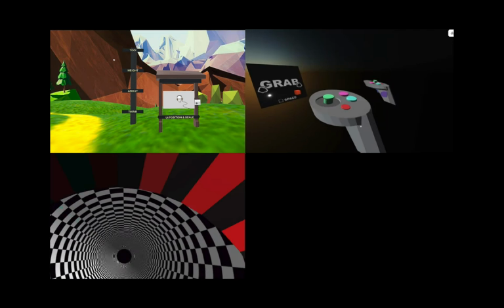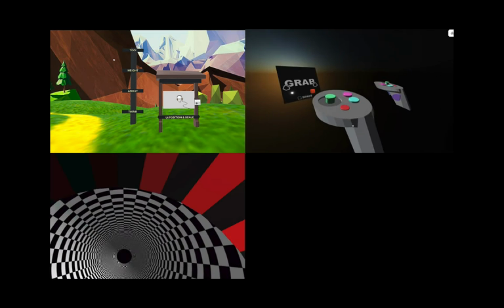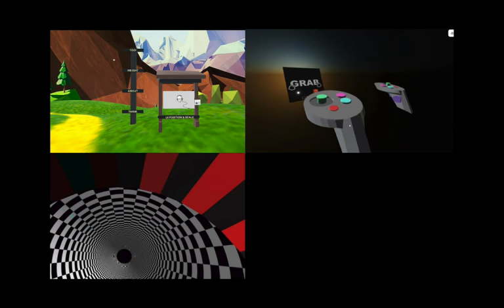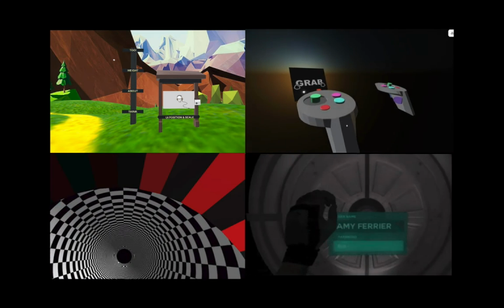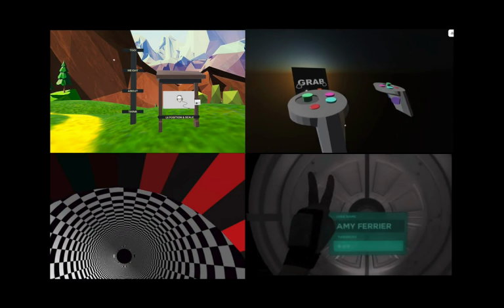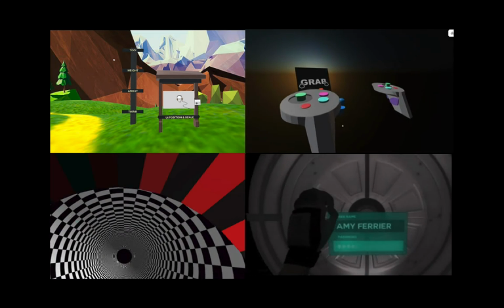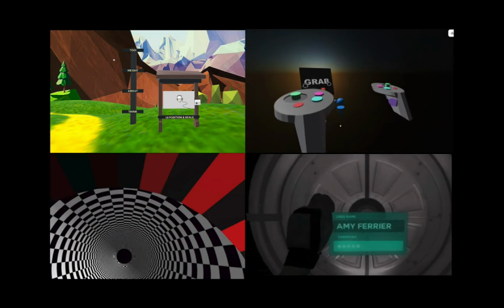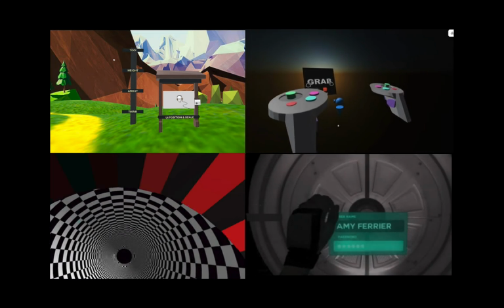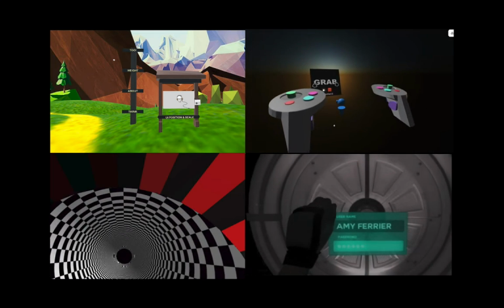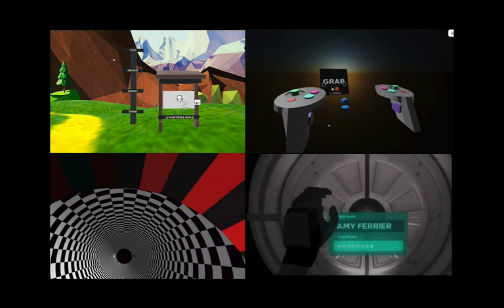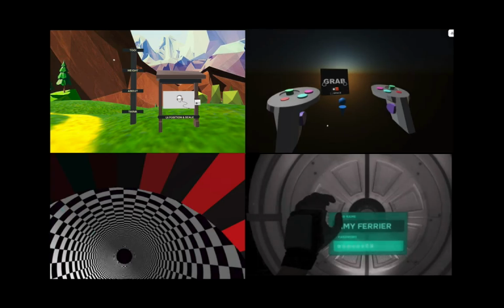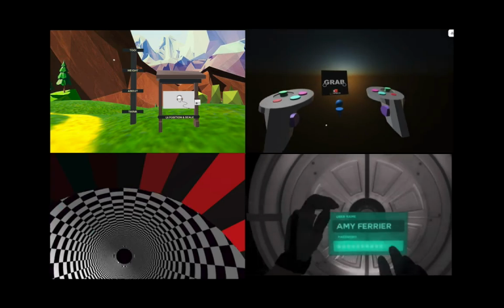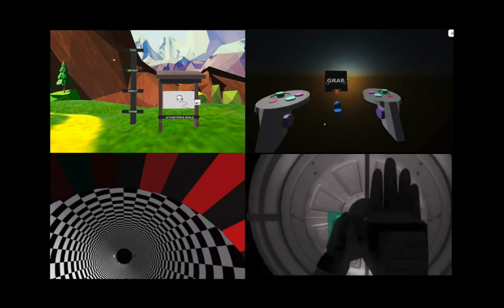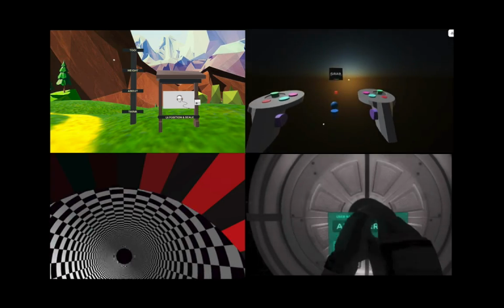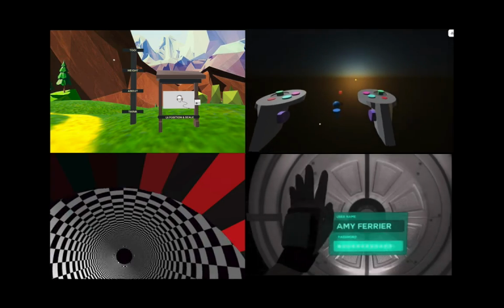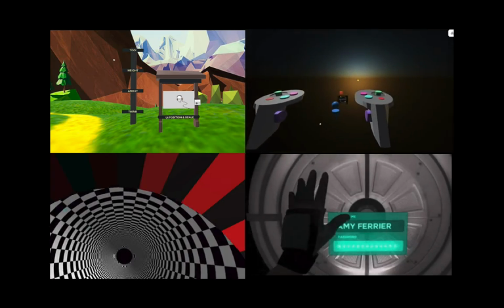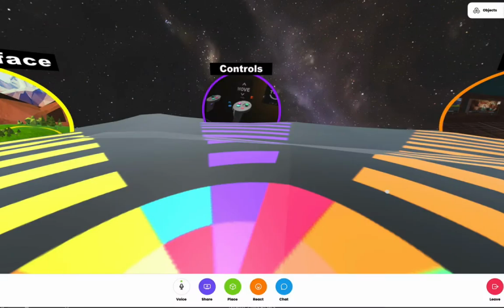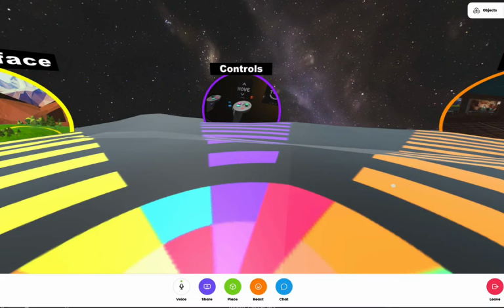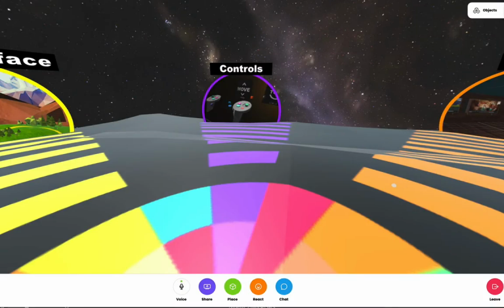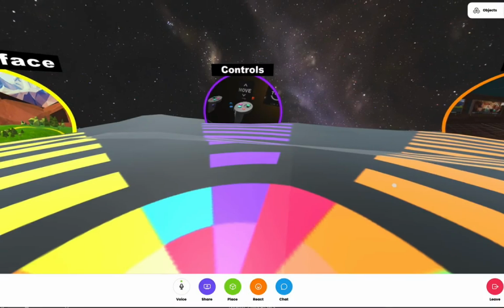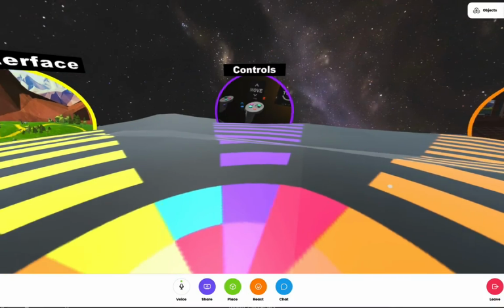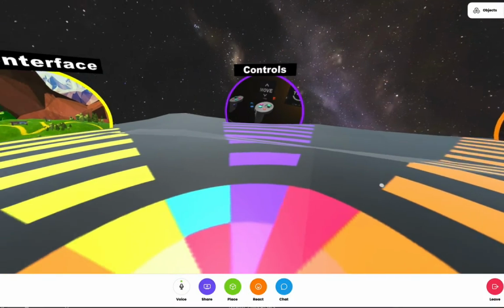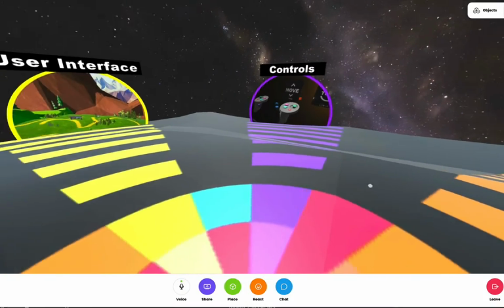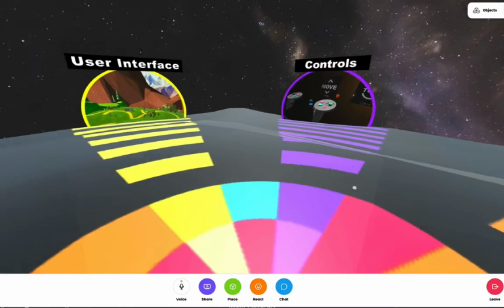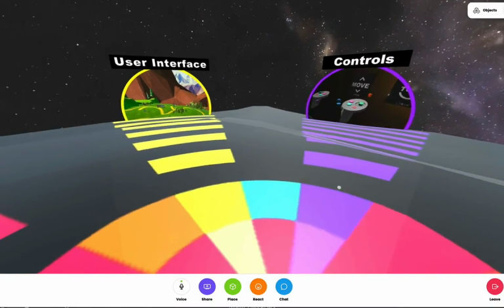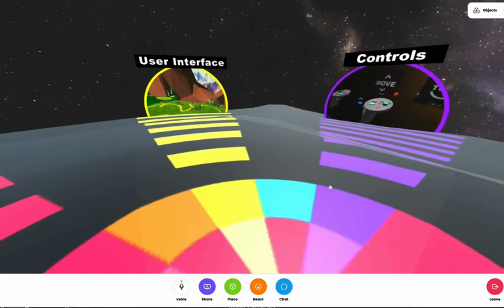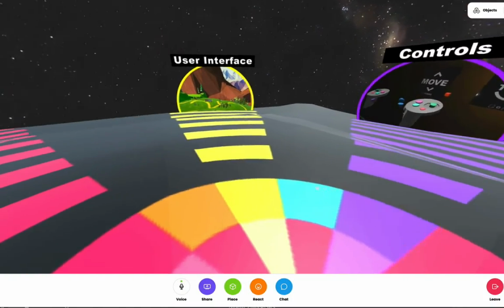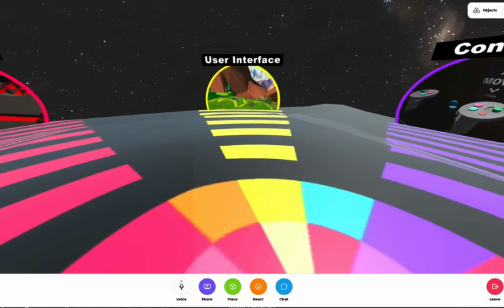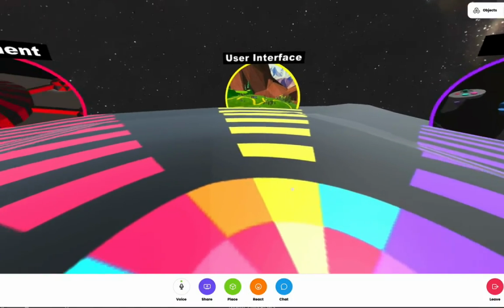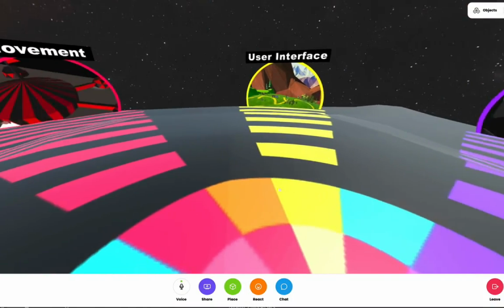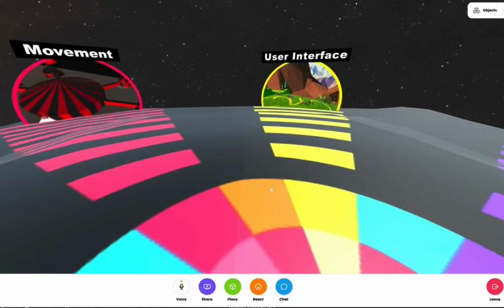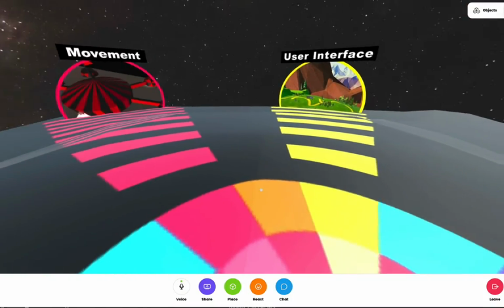controls, audio, app design, and testing. This room acts as the central hub you can always return back to.